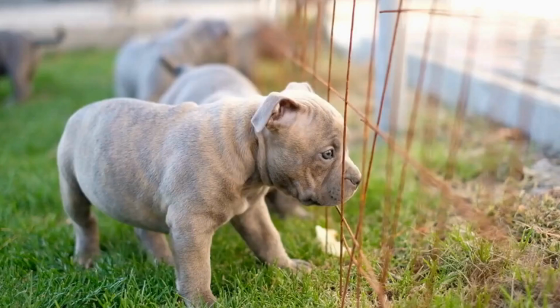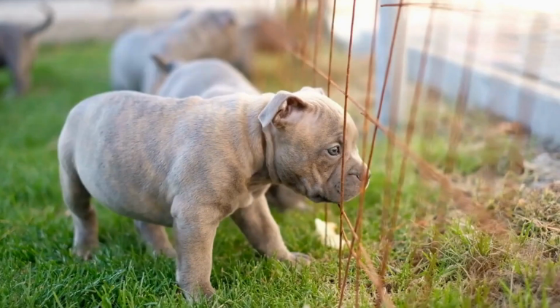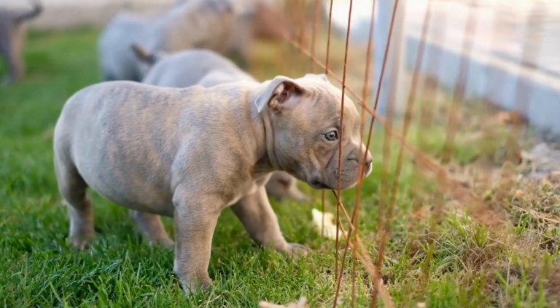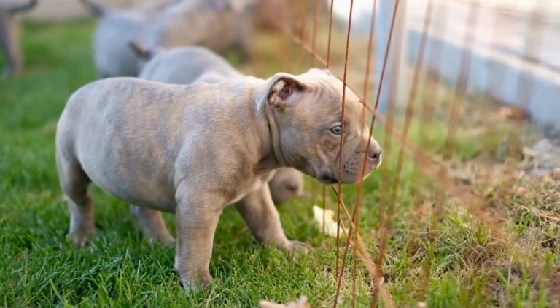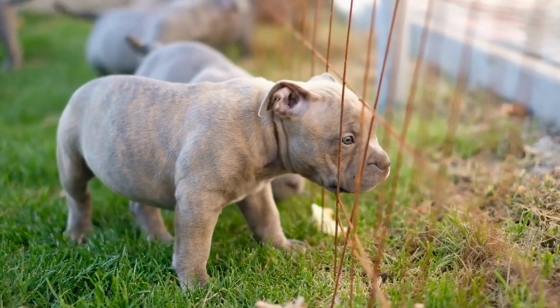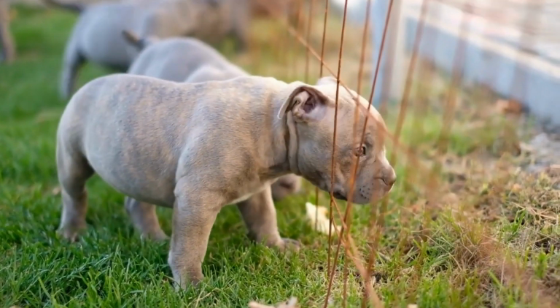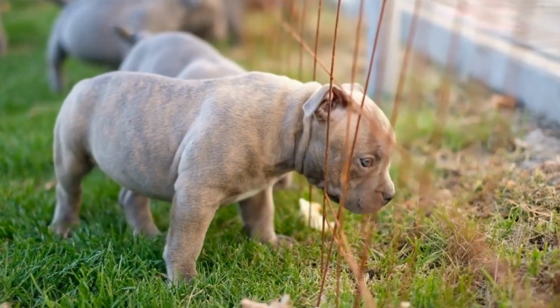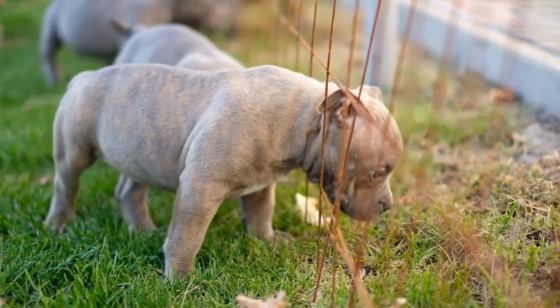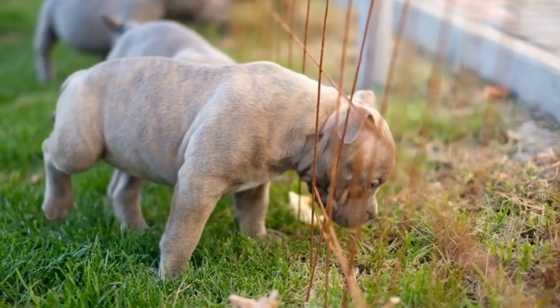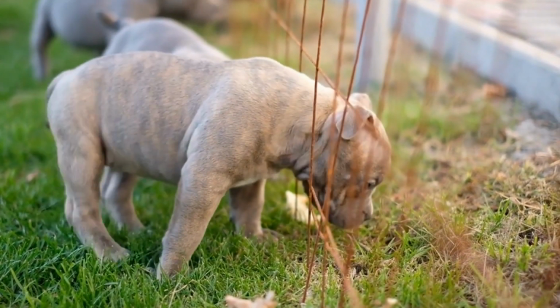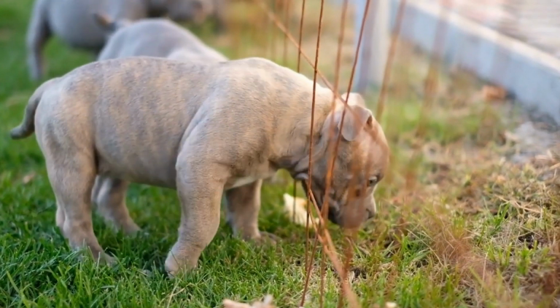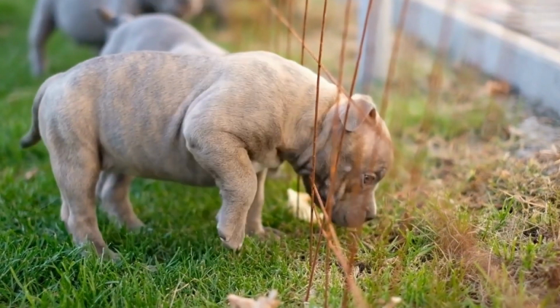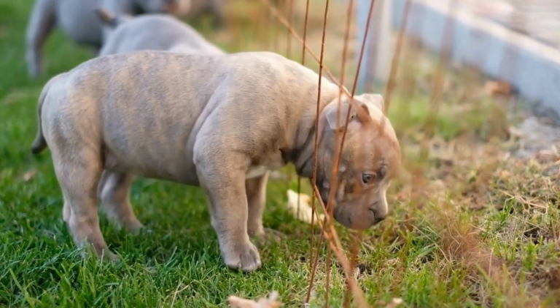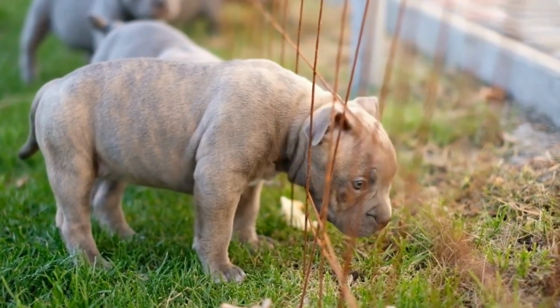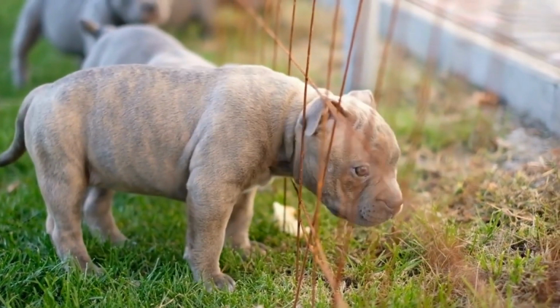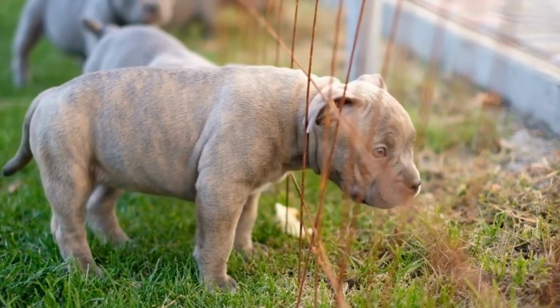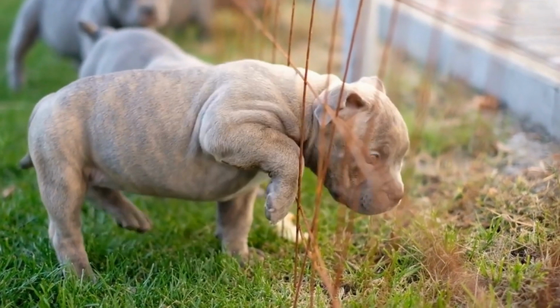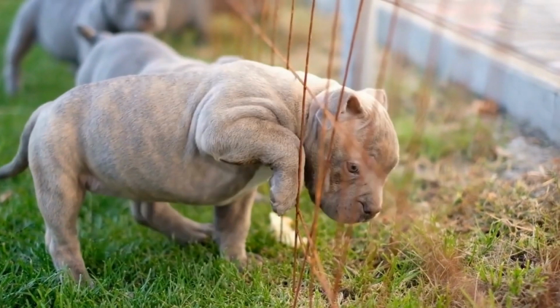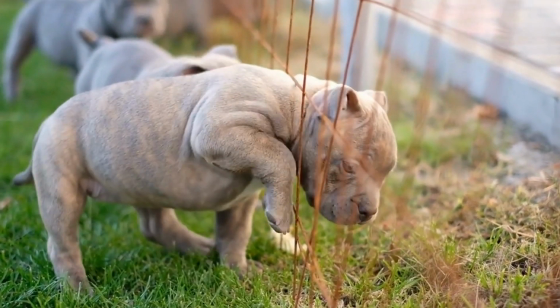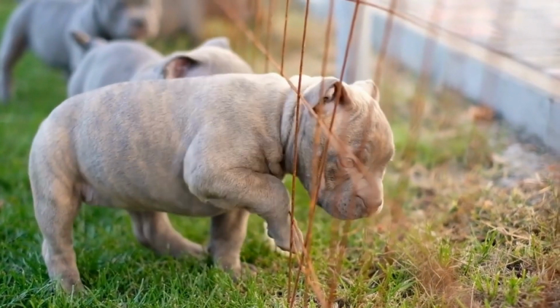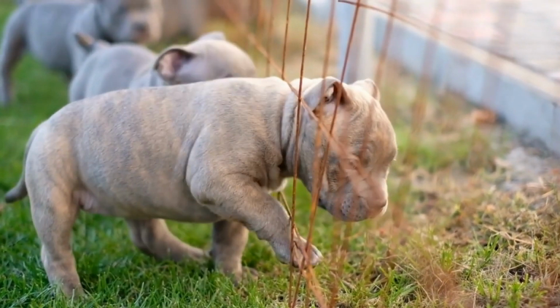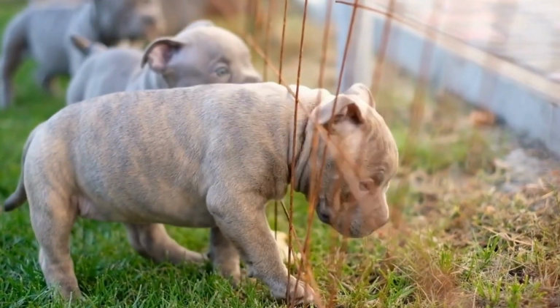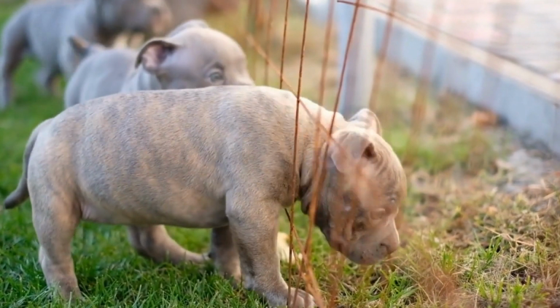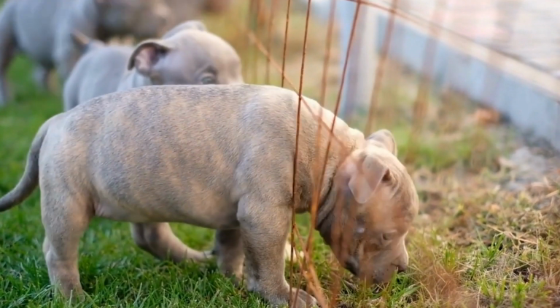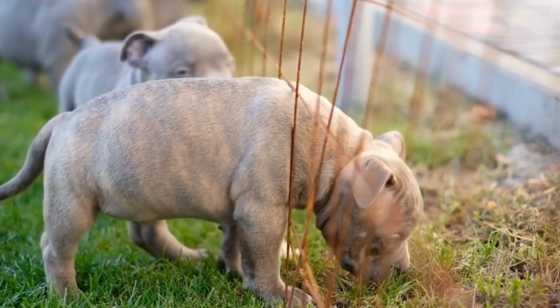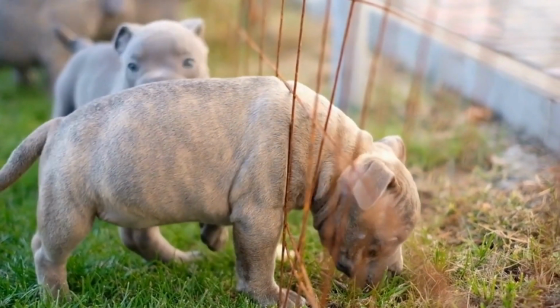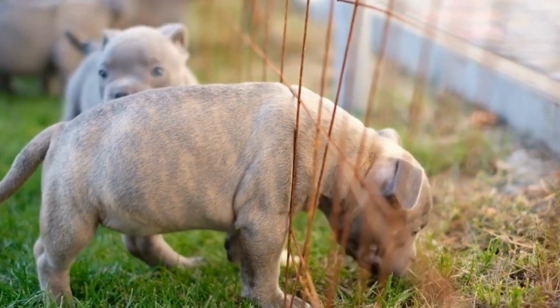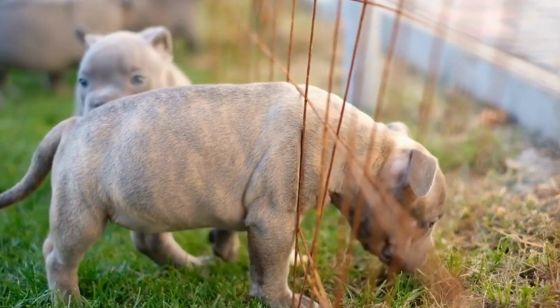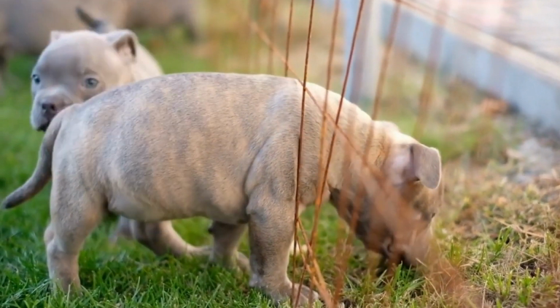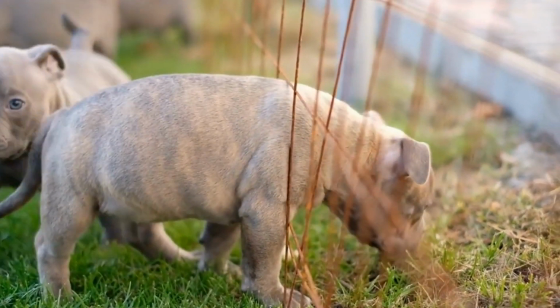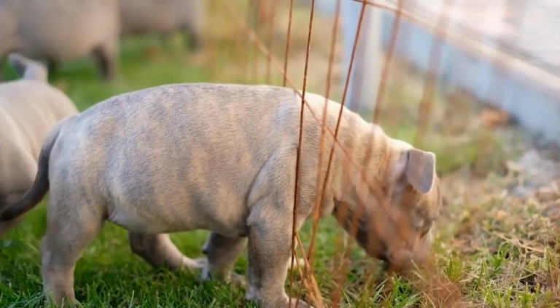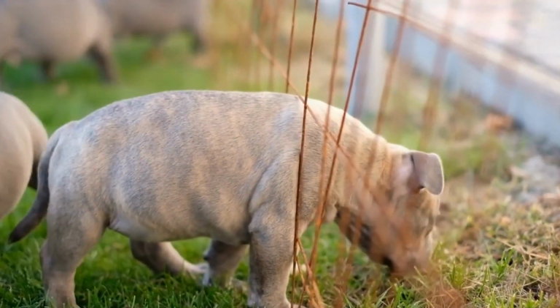Remember to always supervise your dog during these activities and tailor them to suit your dog's individual needs and preferences.